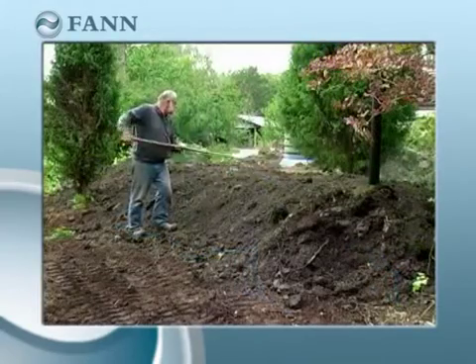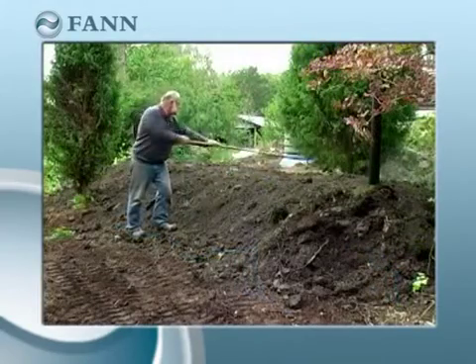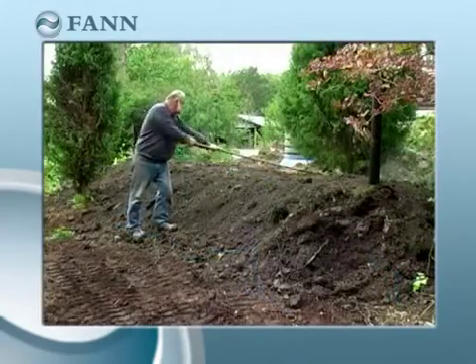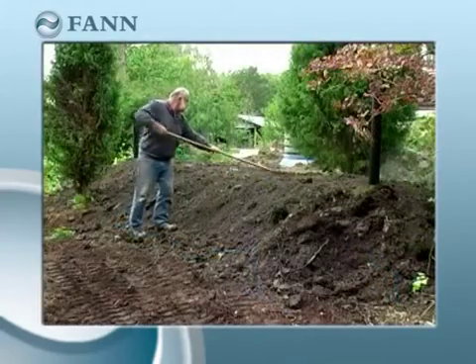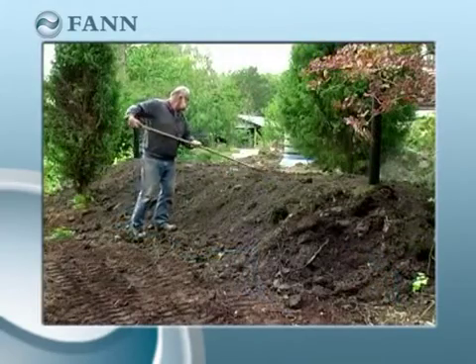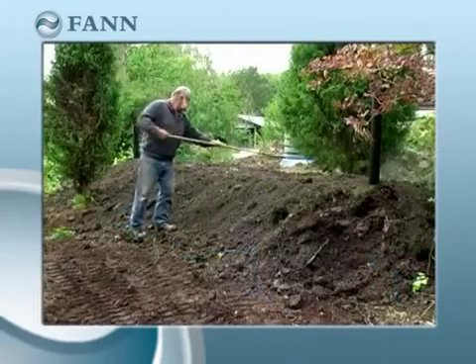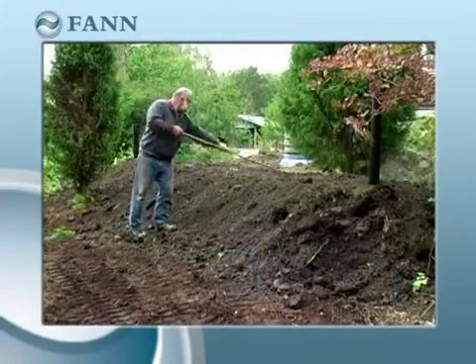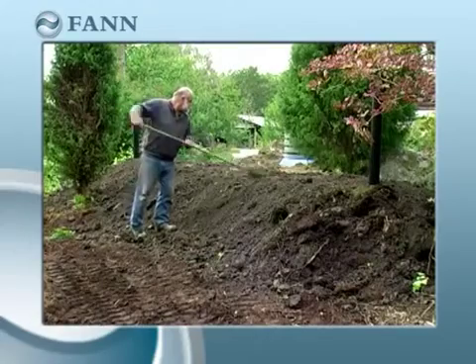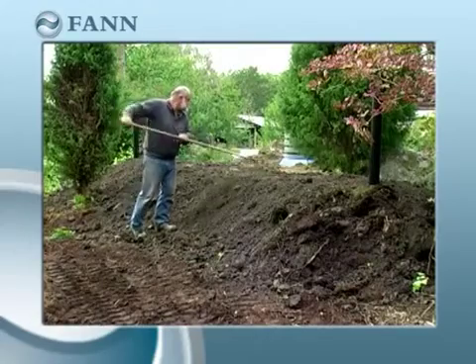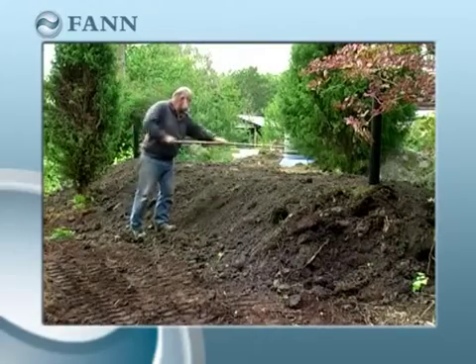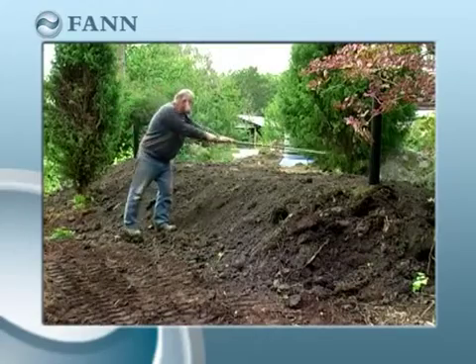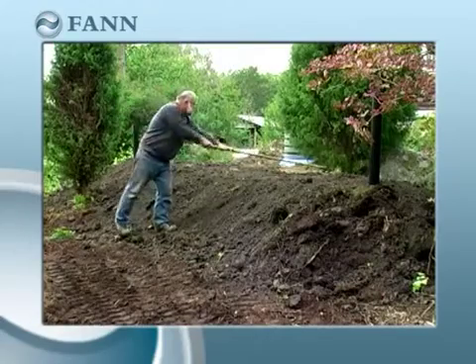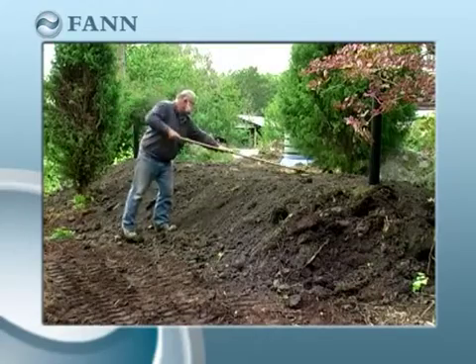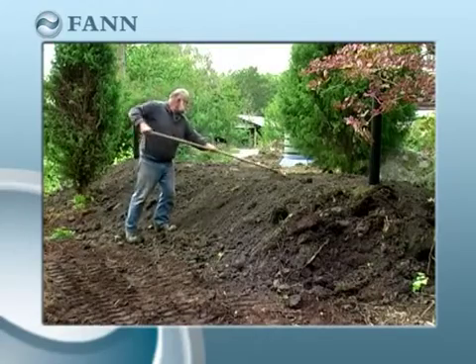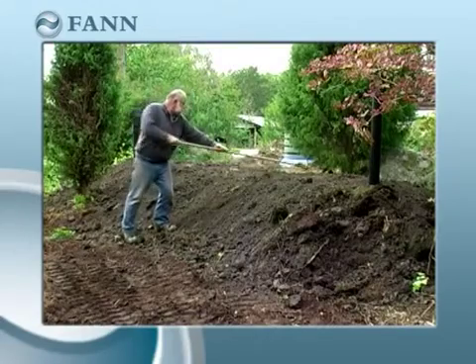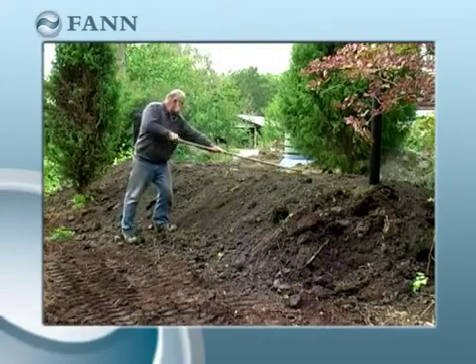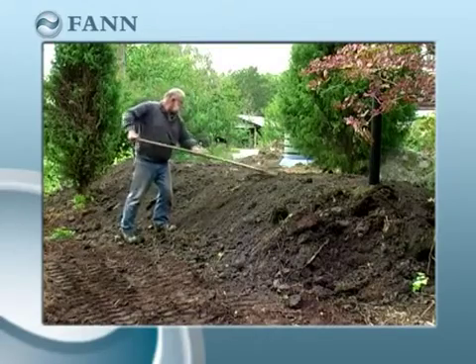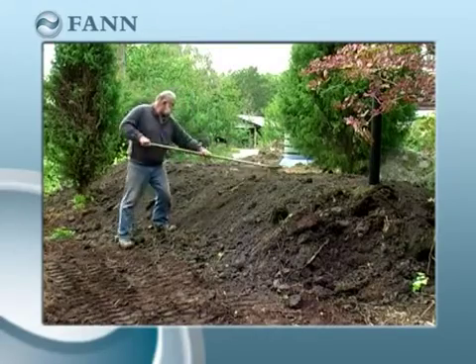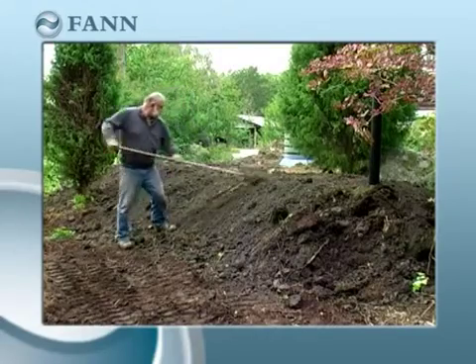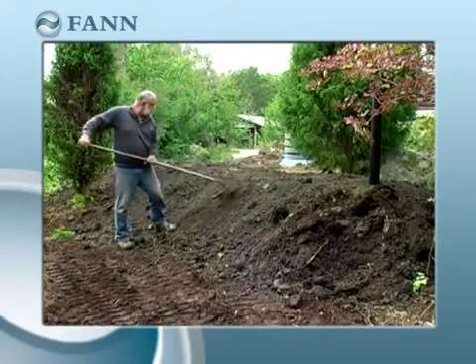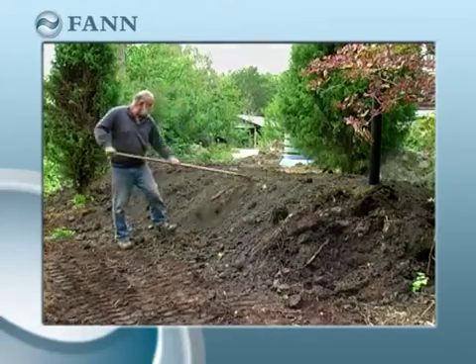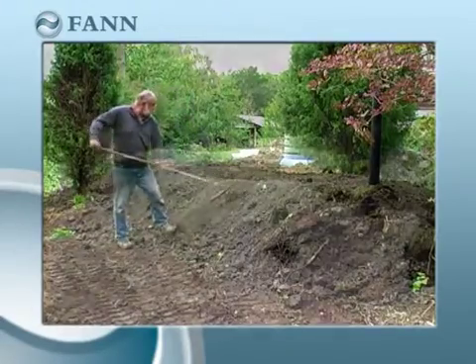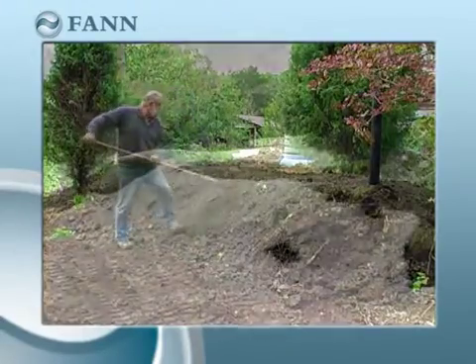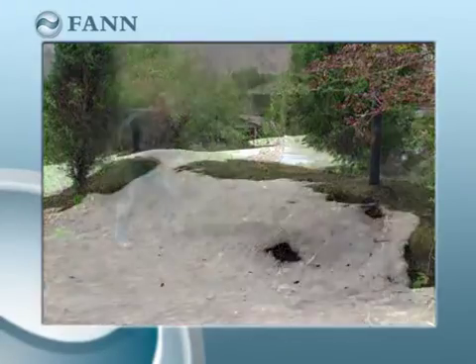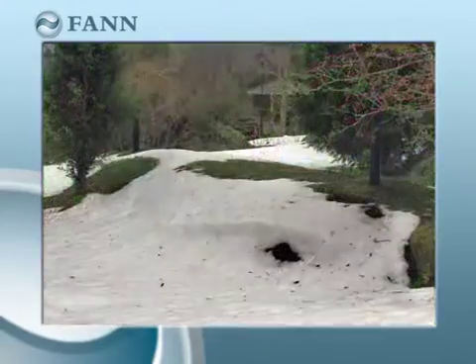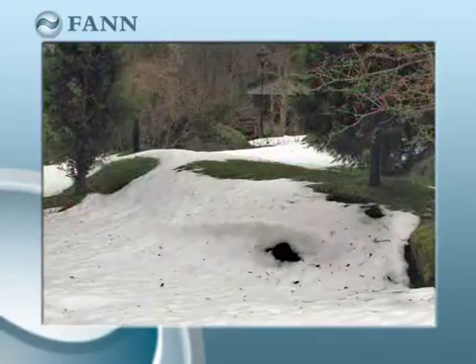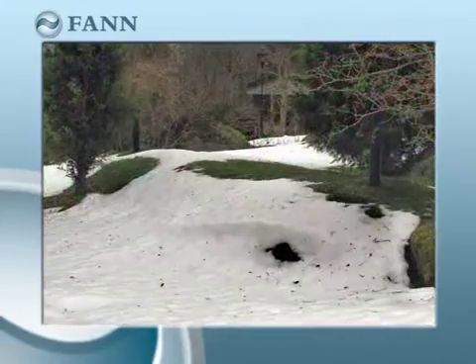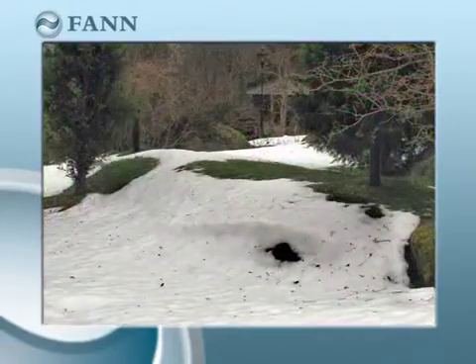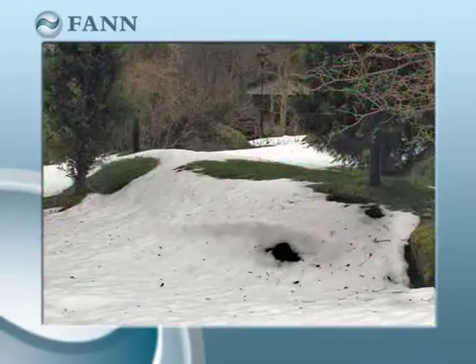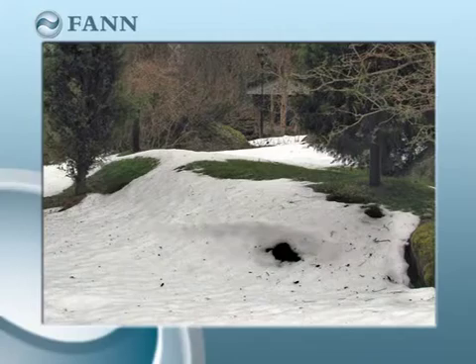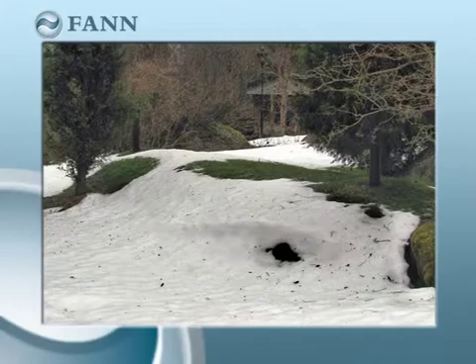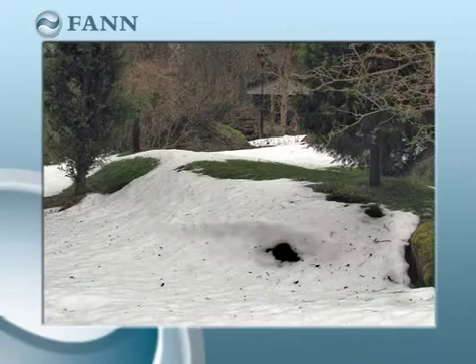The infiltration system is now ready to be used and will provide excellent service for many, many years to come.